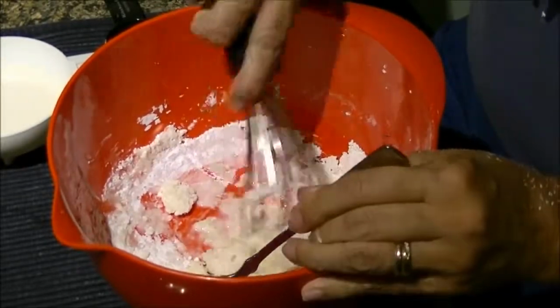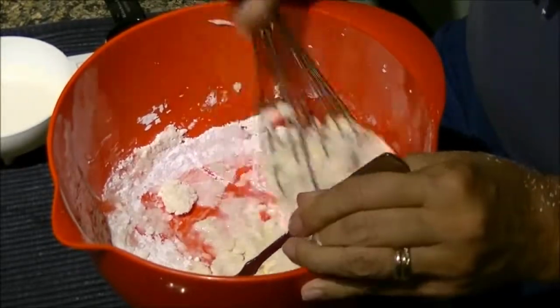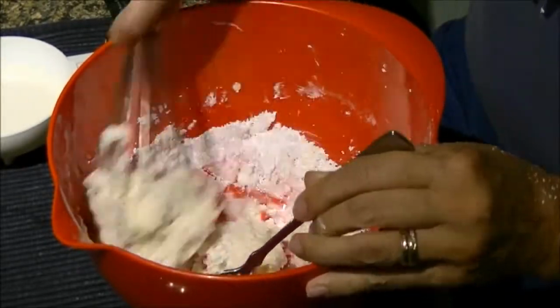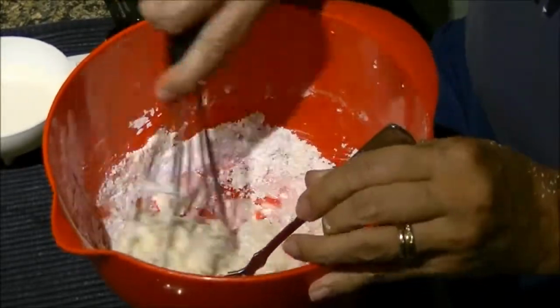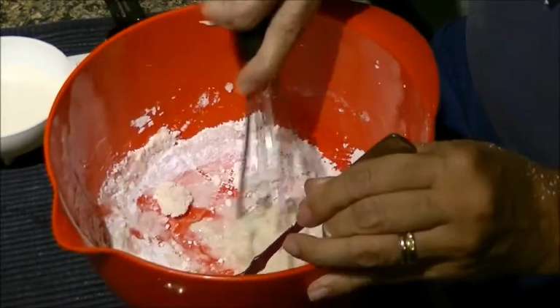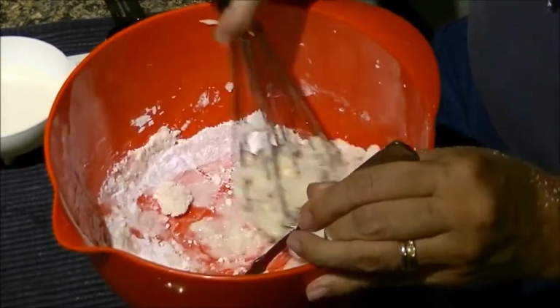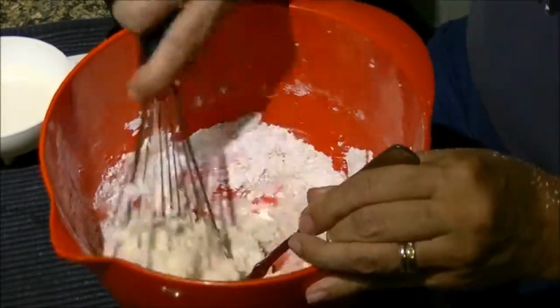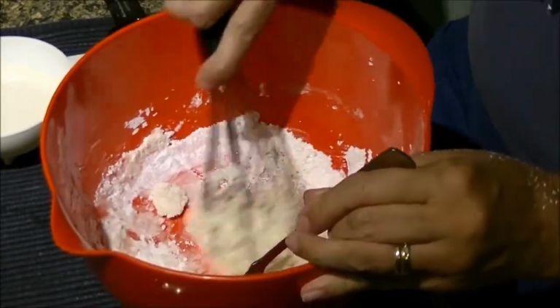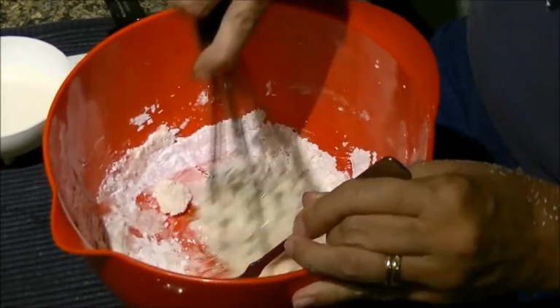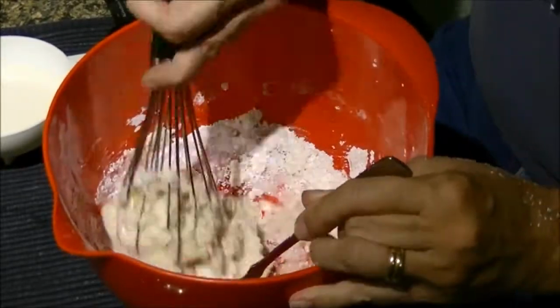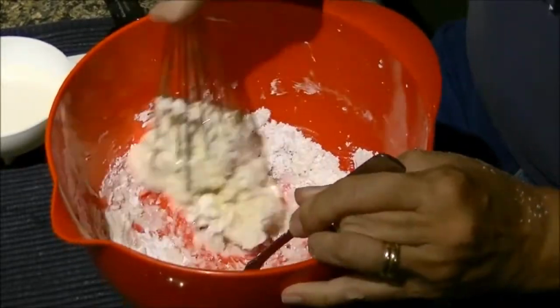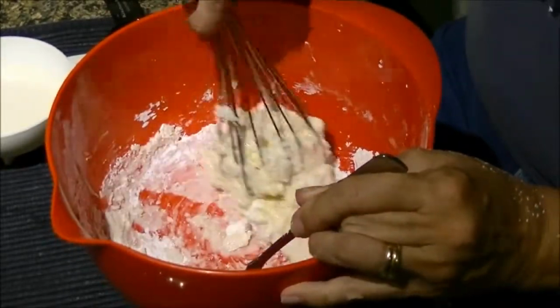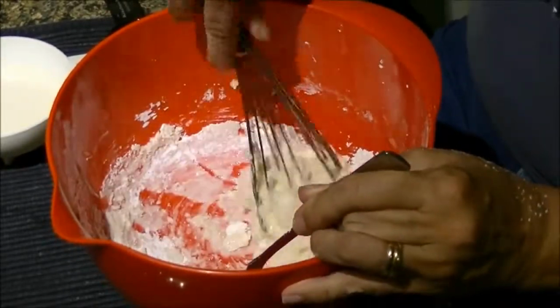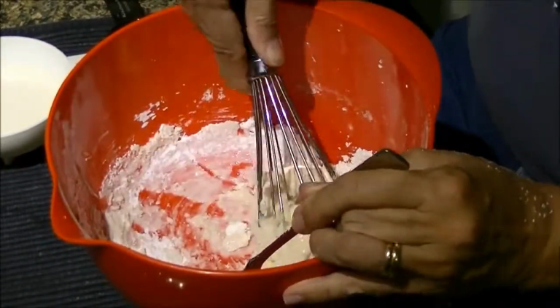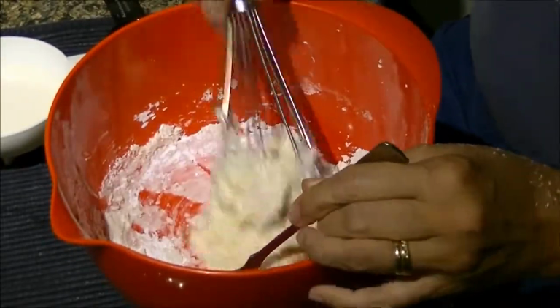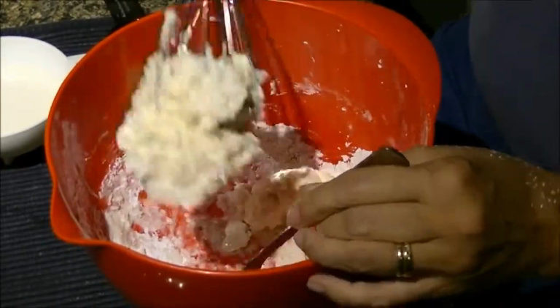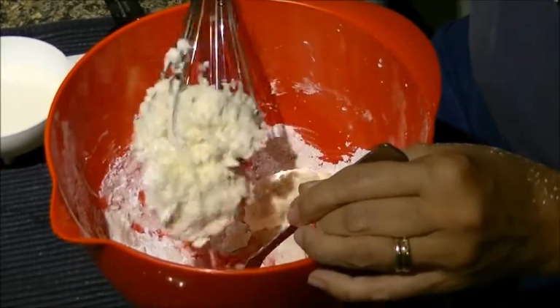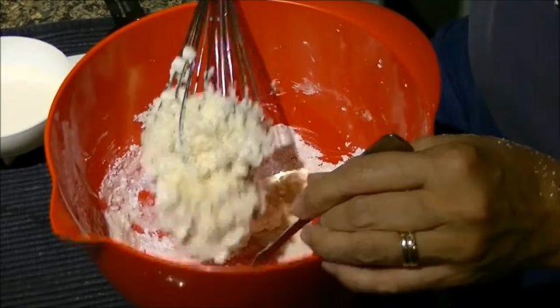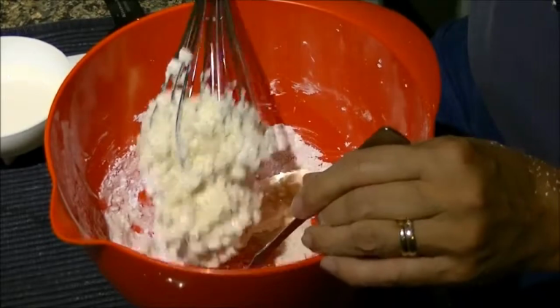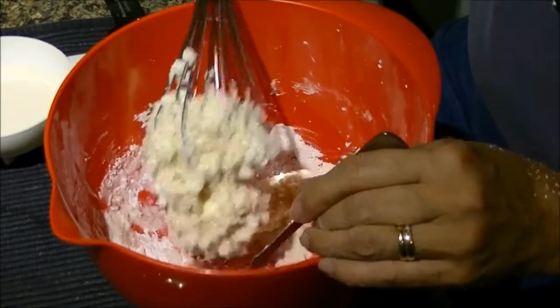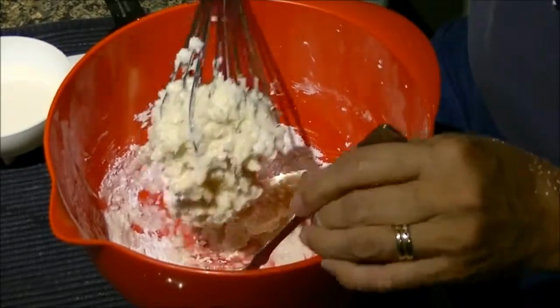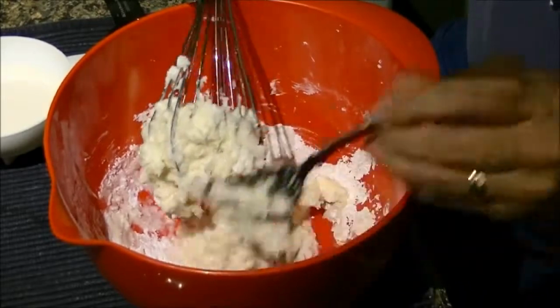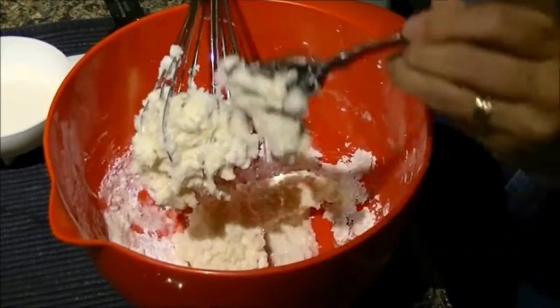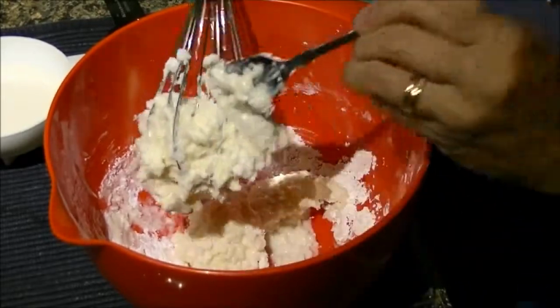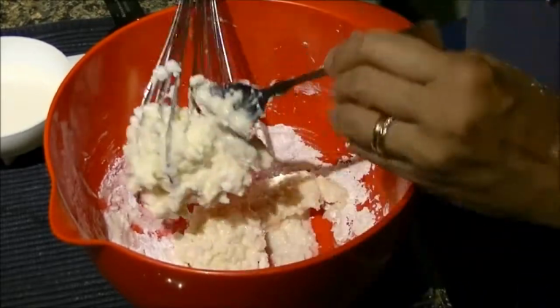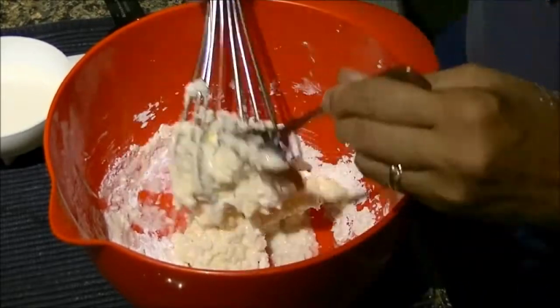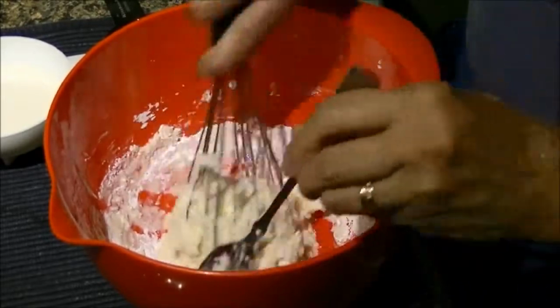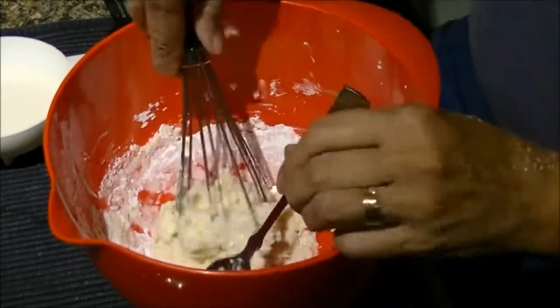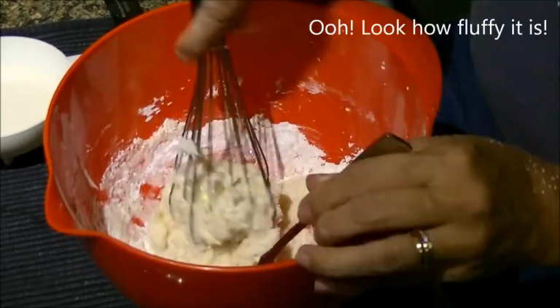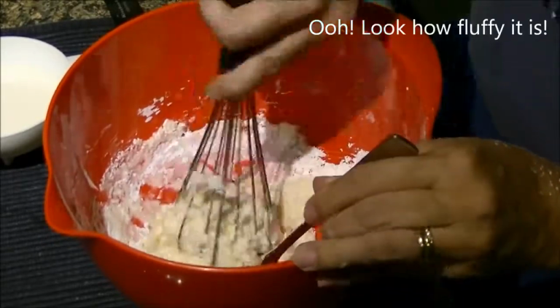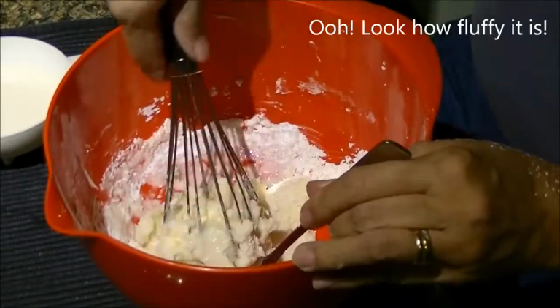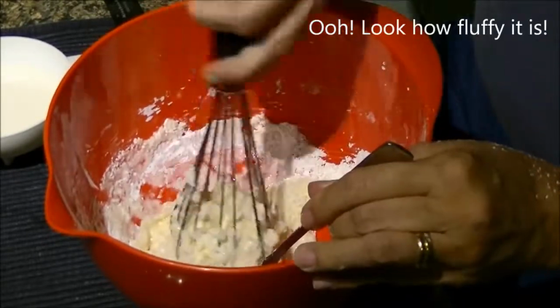For frosting, the two main components are sugar and milk, which give it that nice fluffiness.